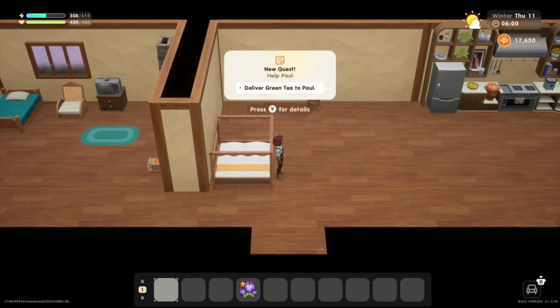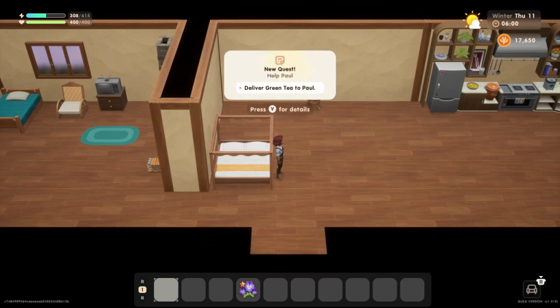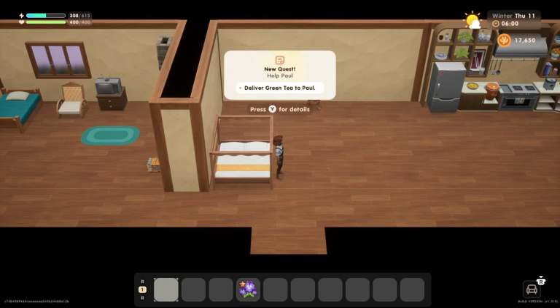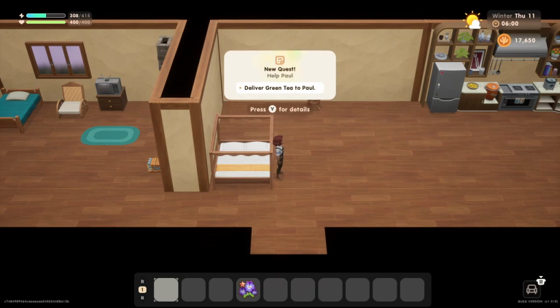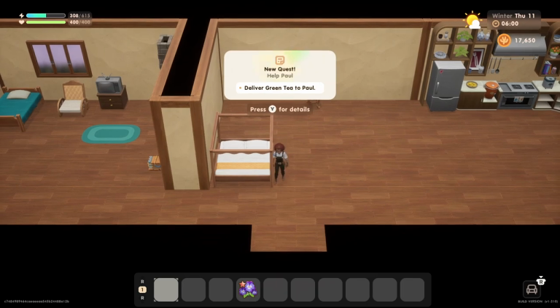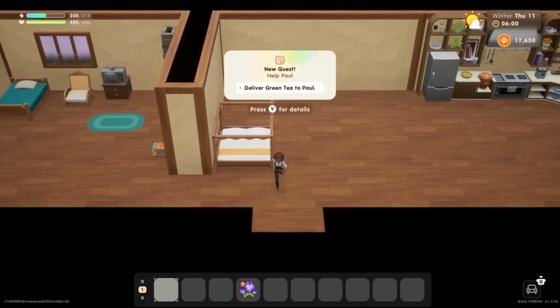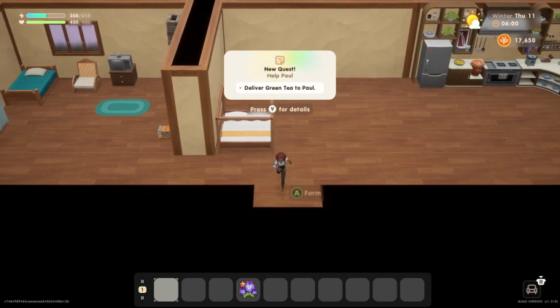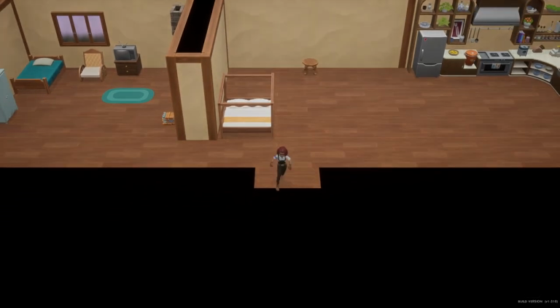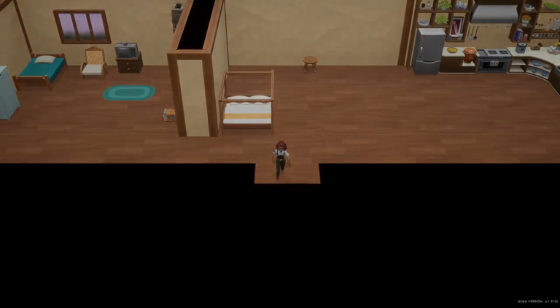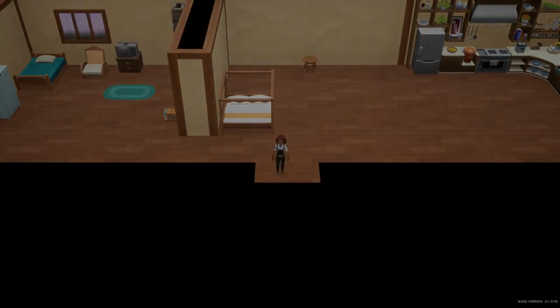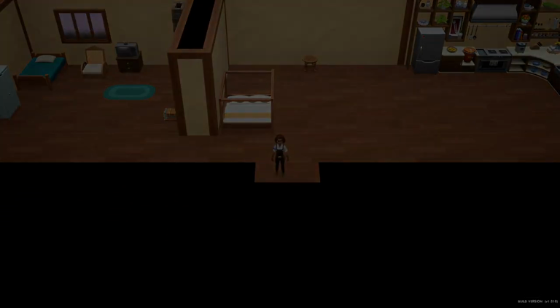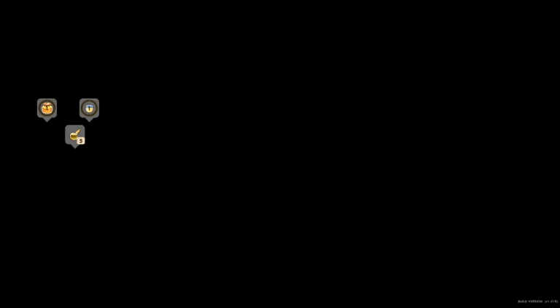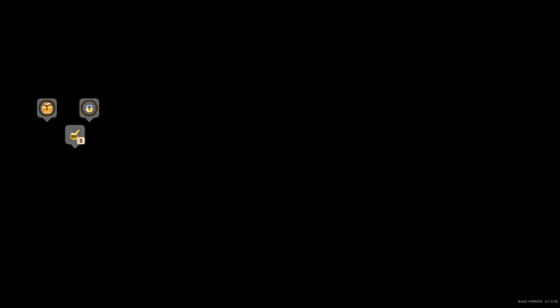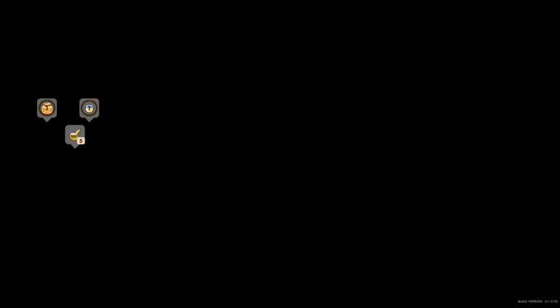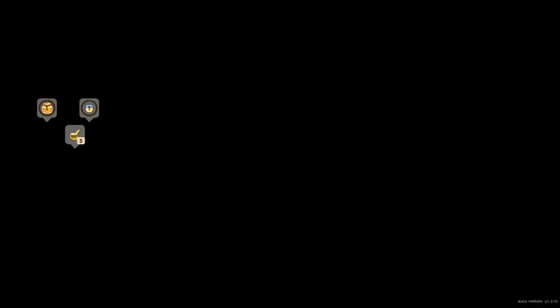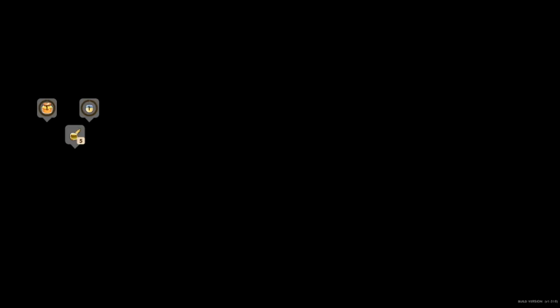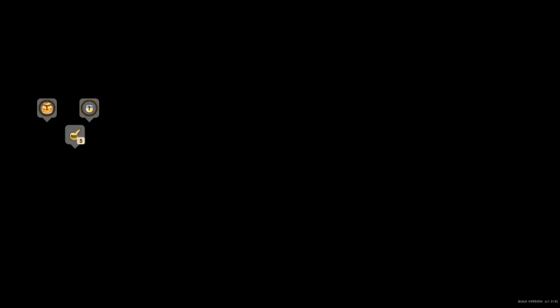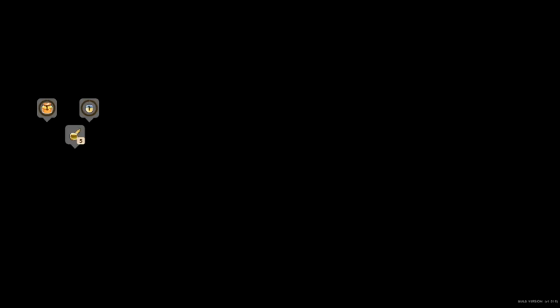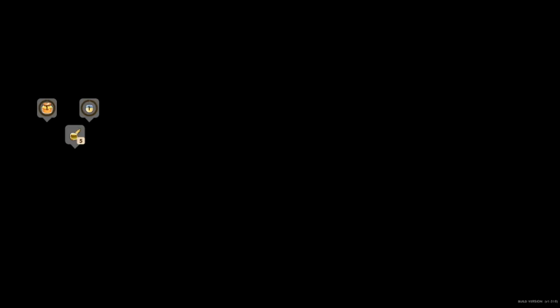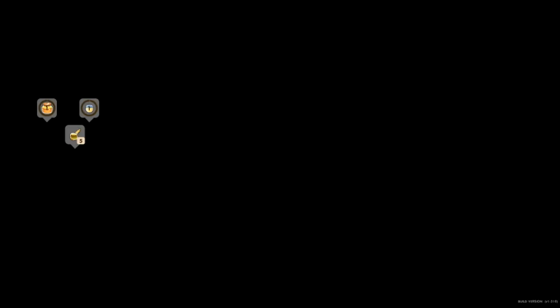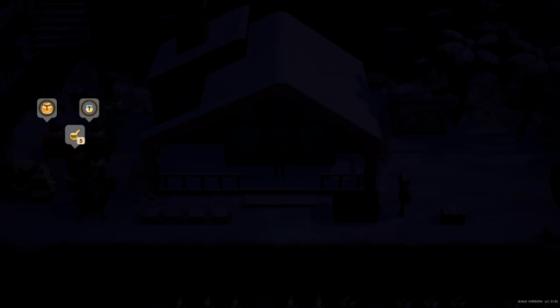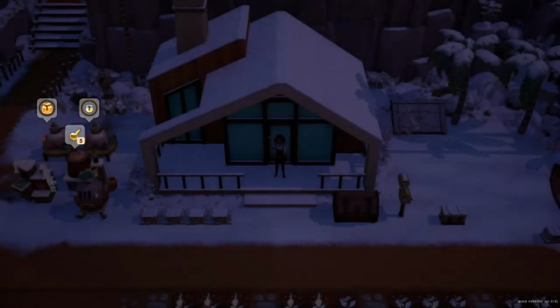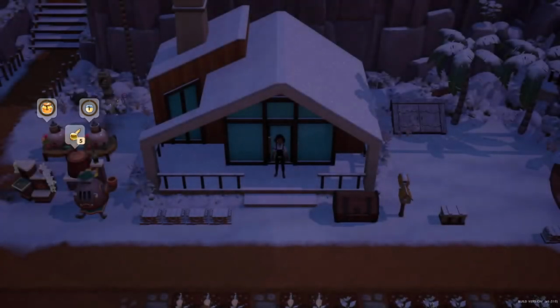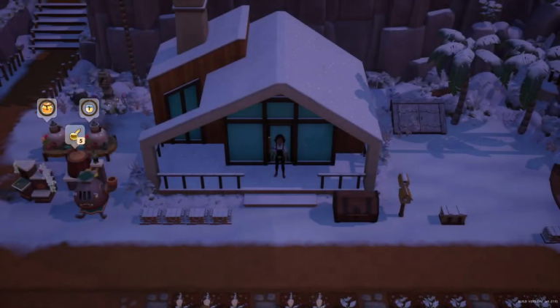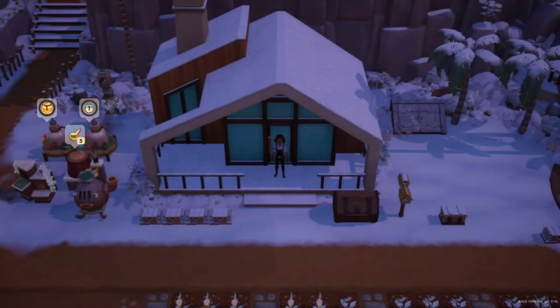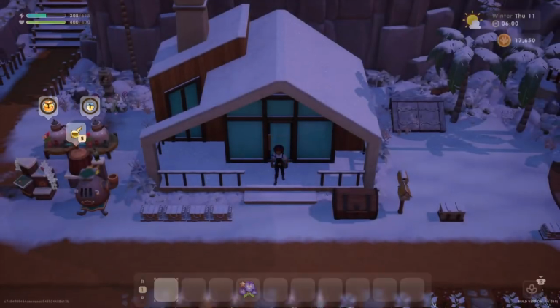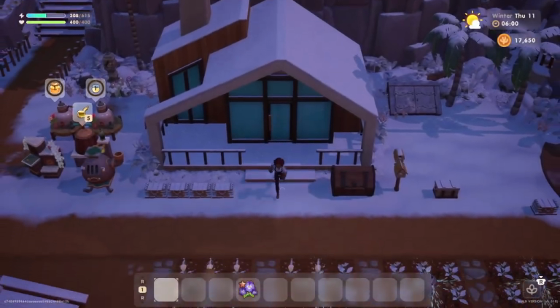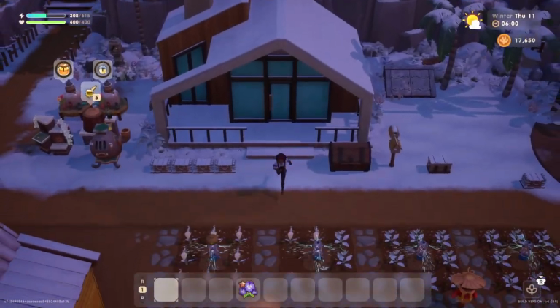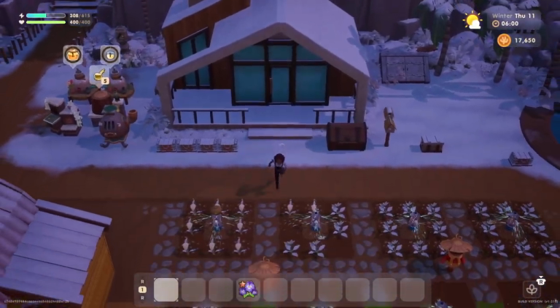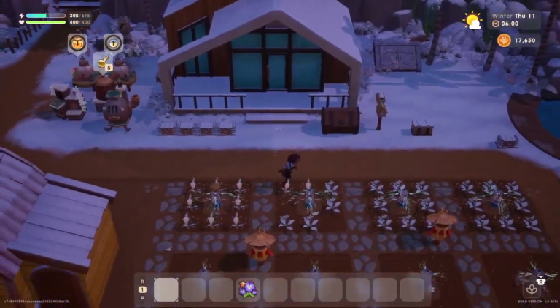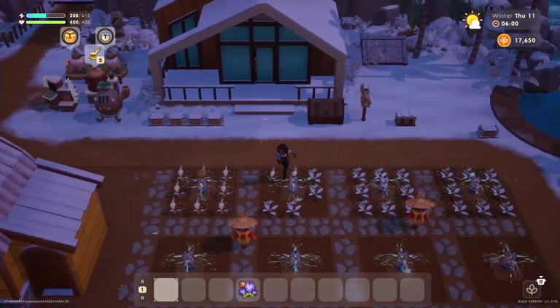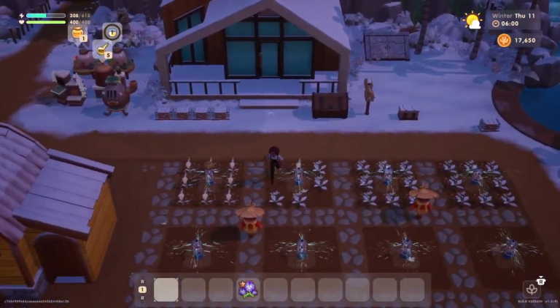Hello everyone and welcome back to Coral Island. My name is Melanie V. It is now Thursday, the 11th day of winter.